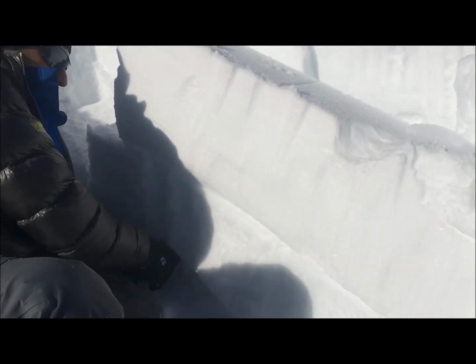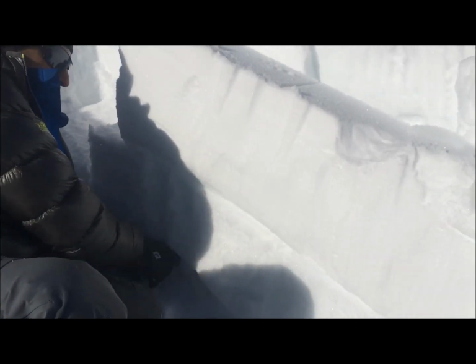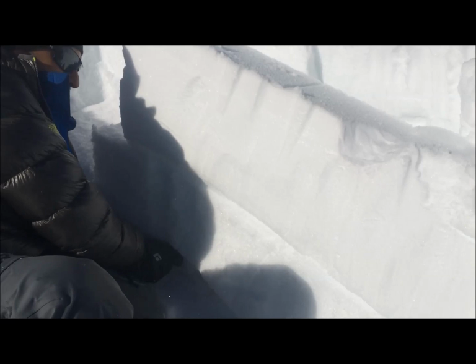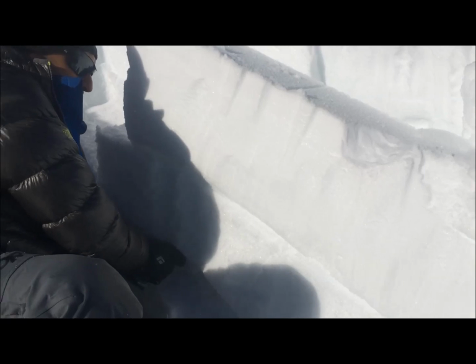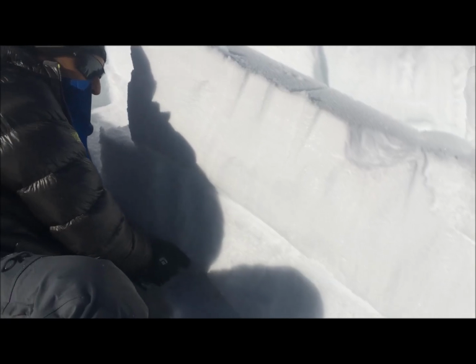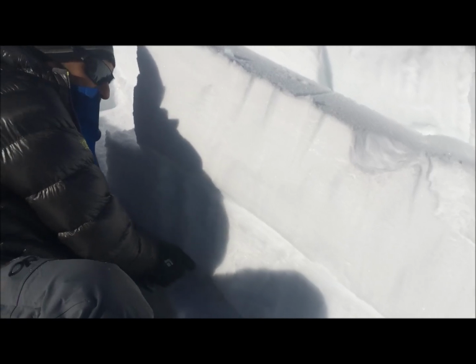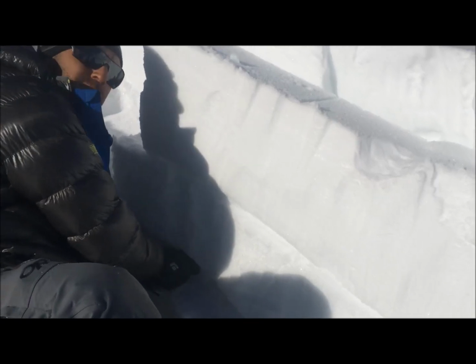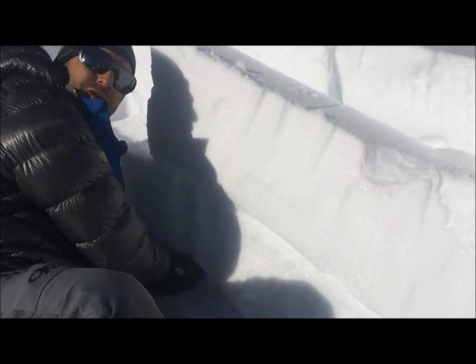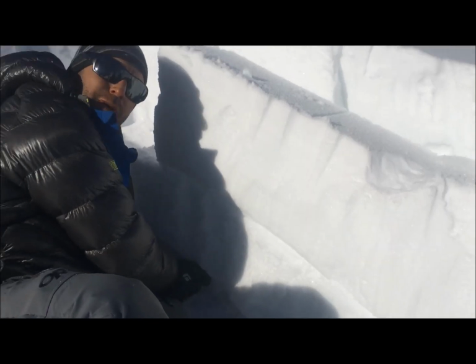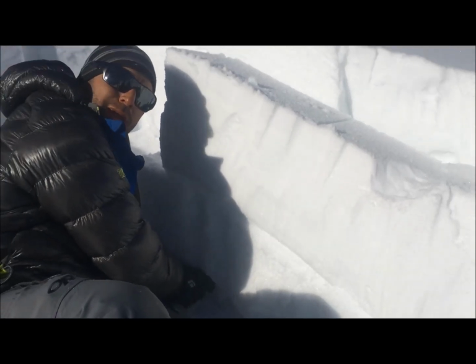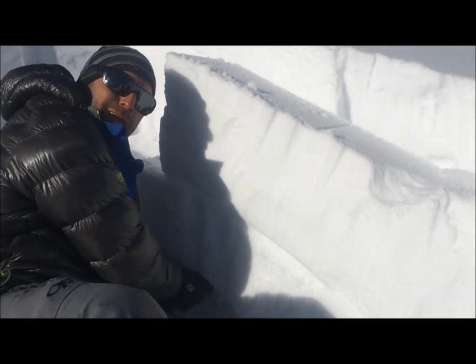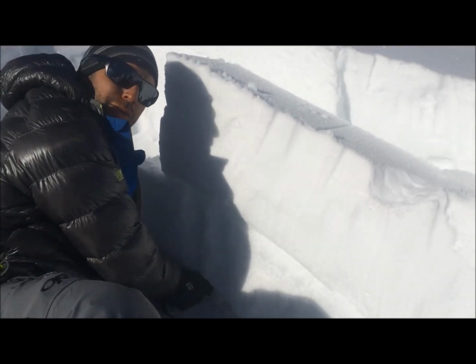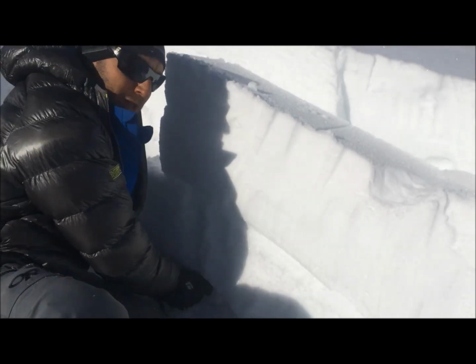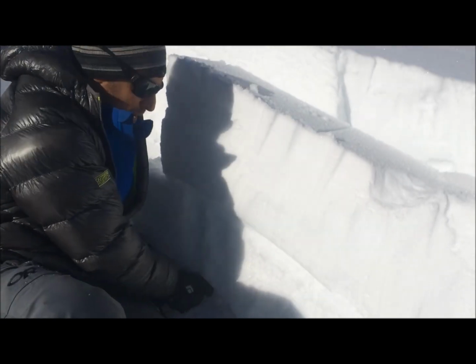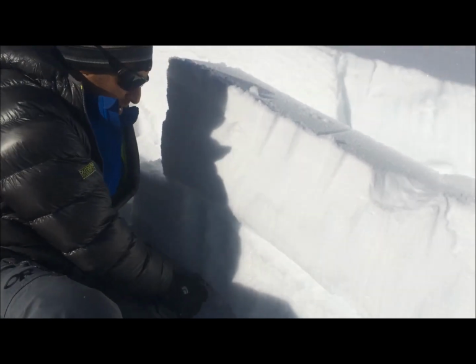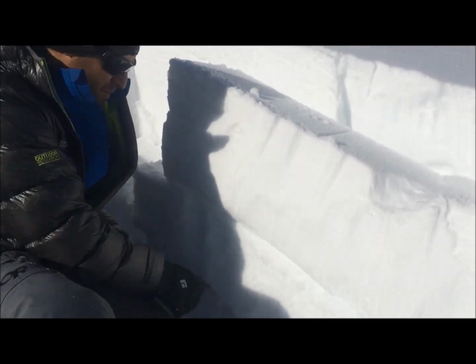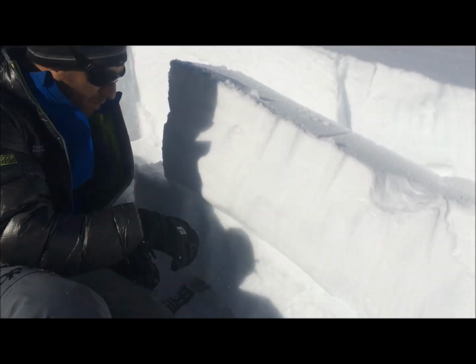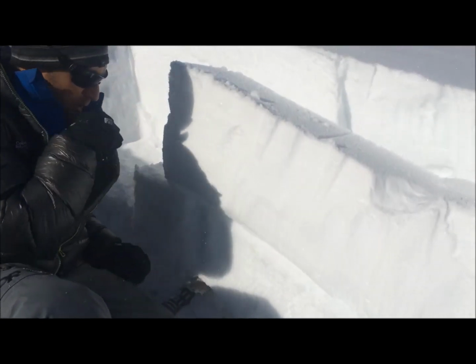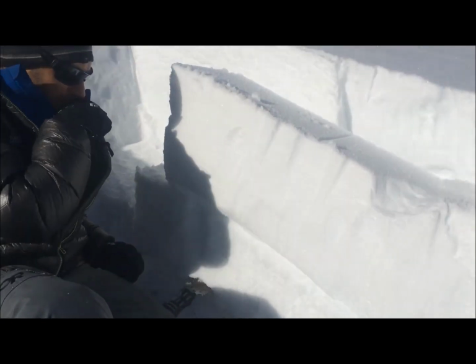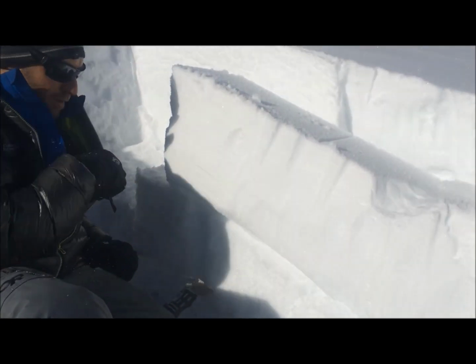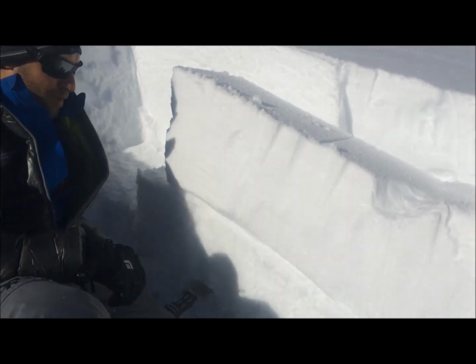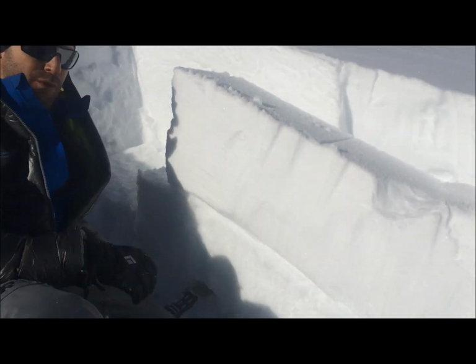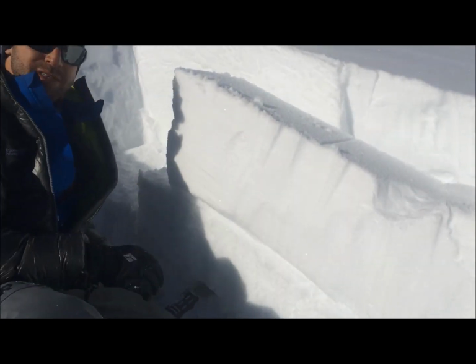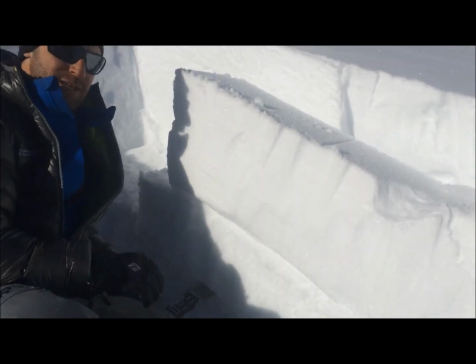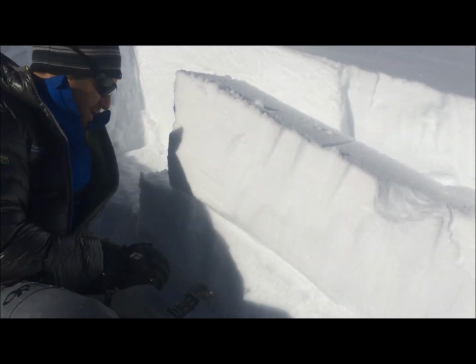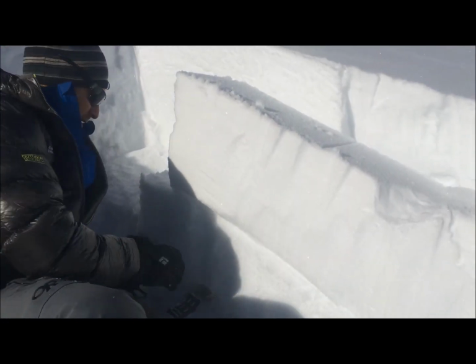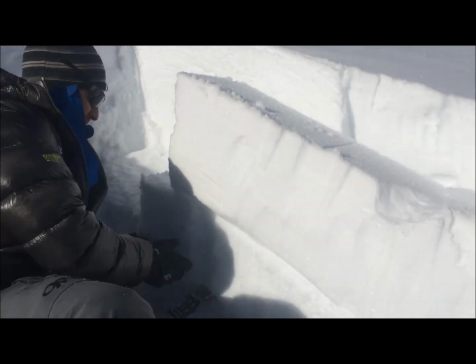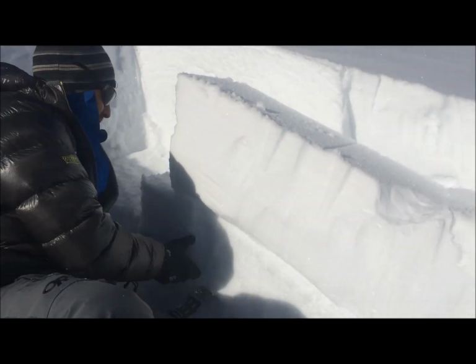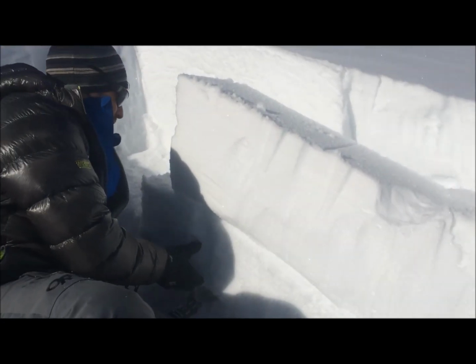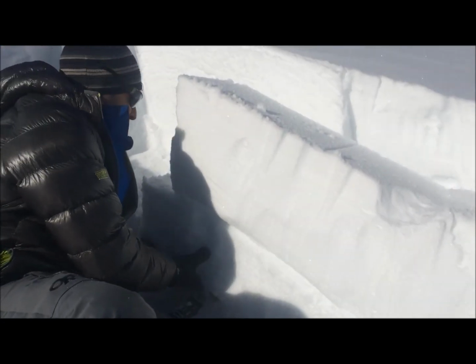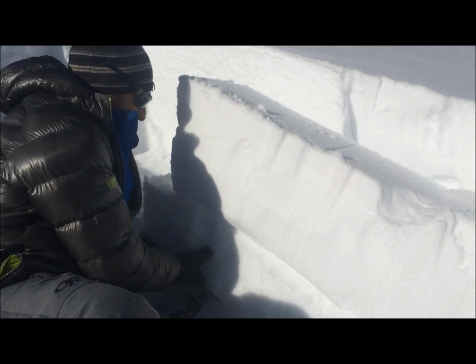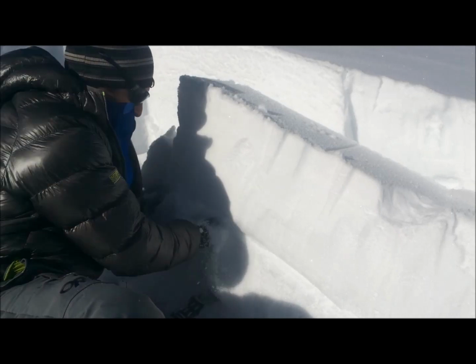And again, fairly dramatic — that lower layer seems to be the one that wants to get our attention.